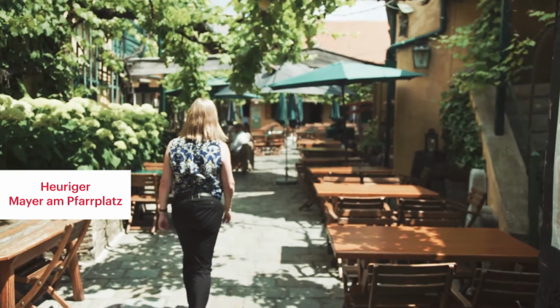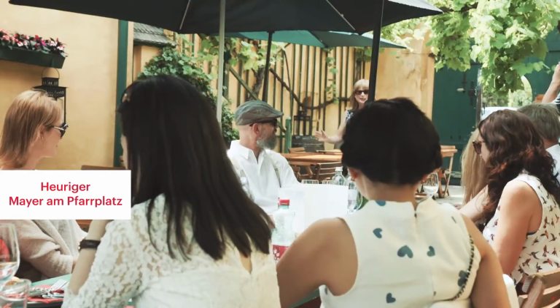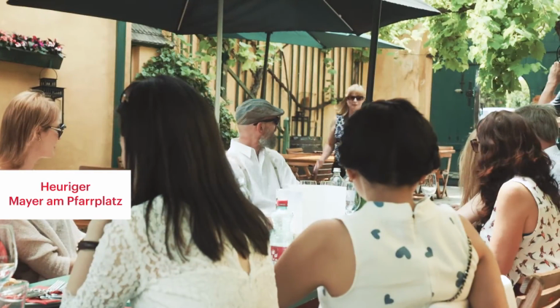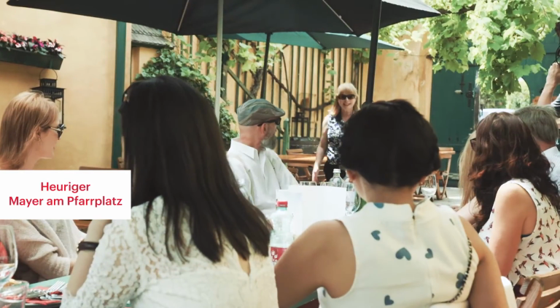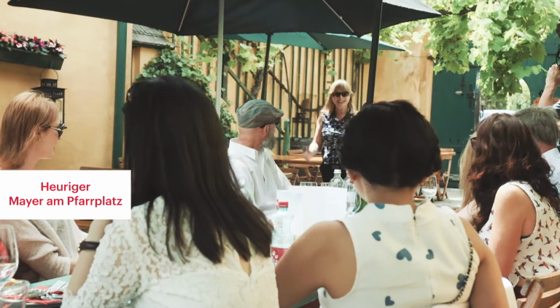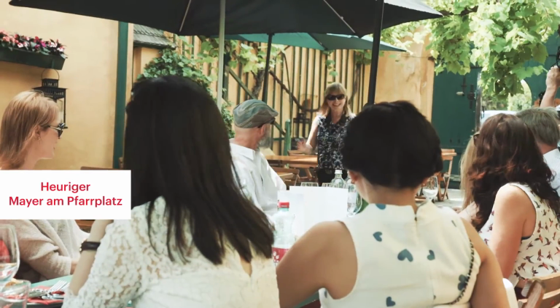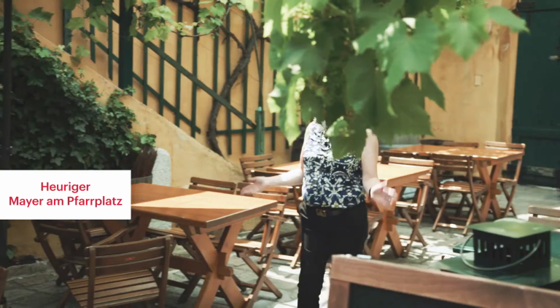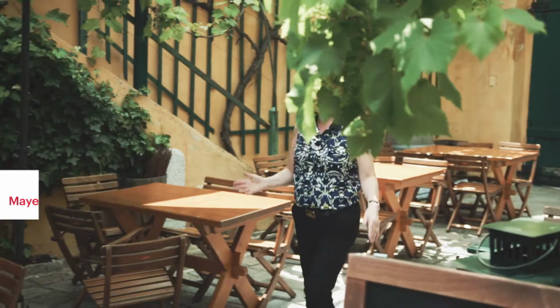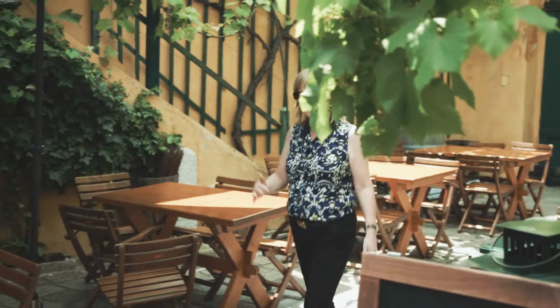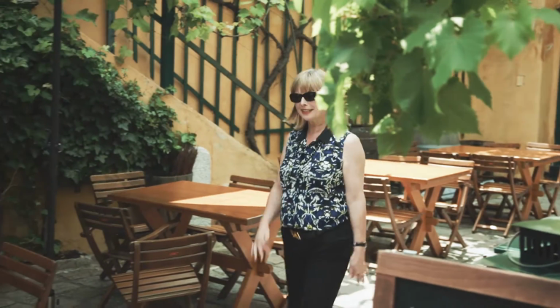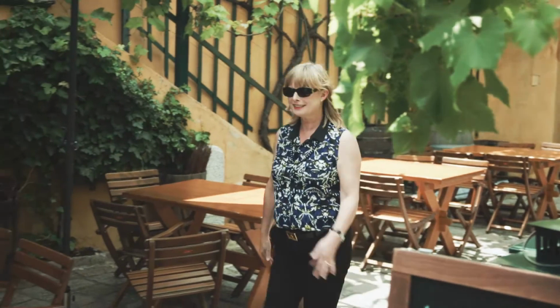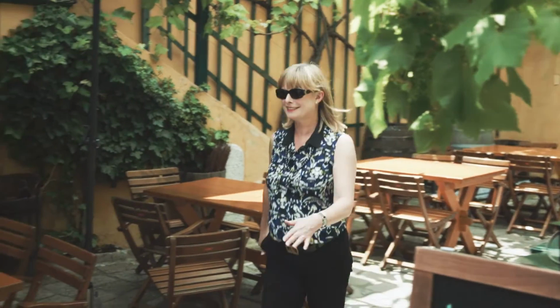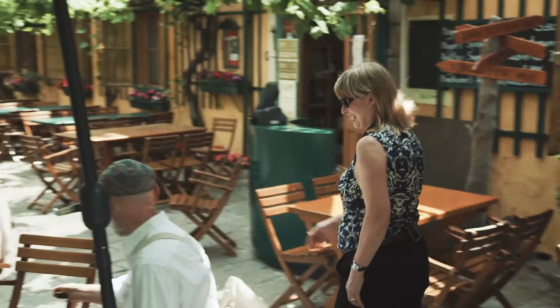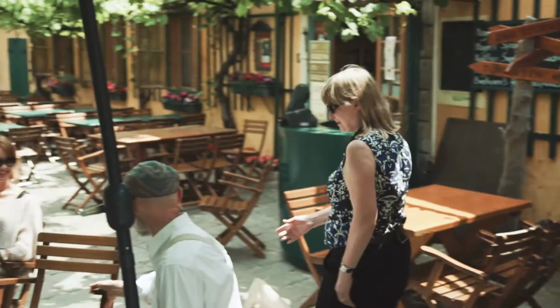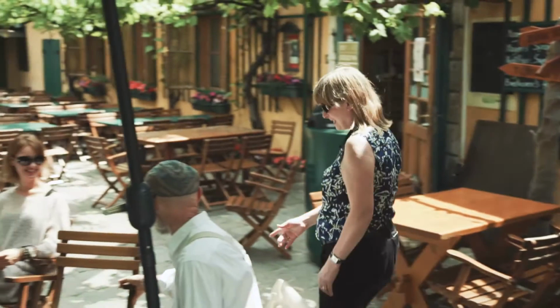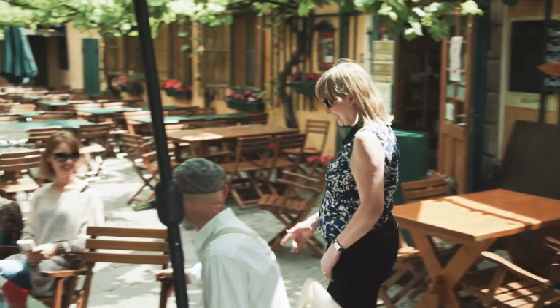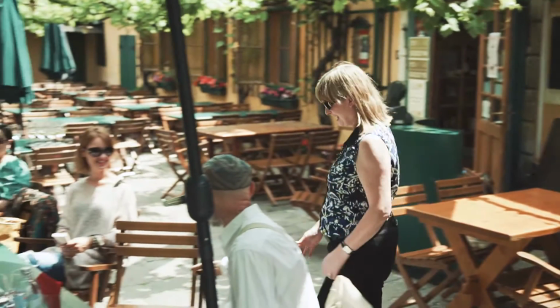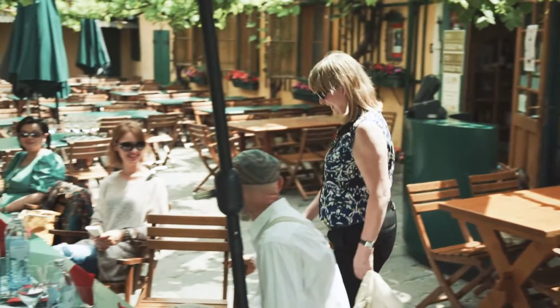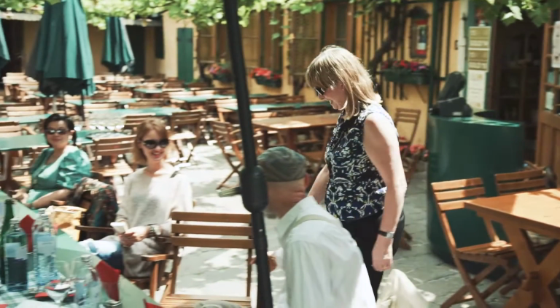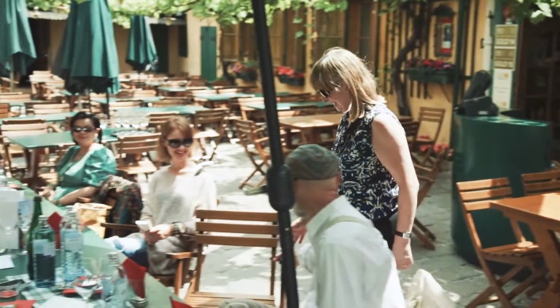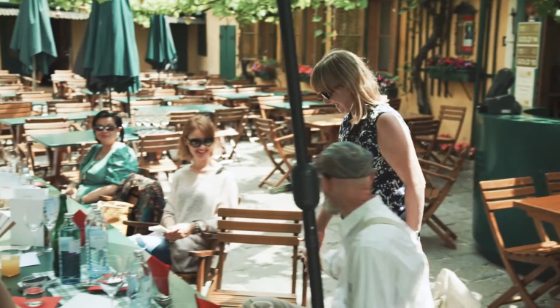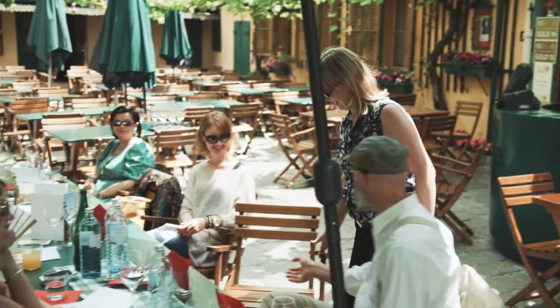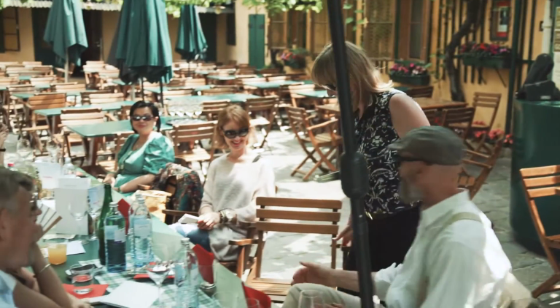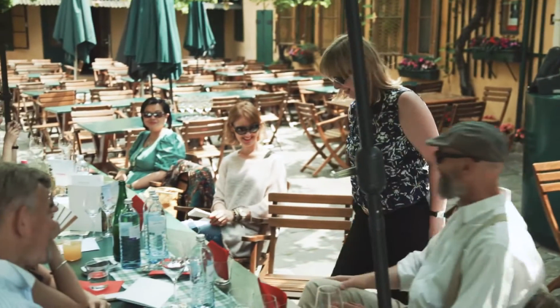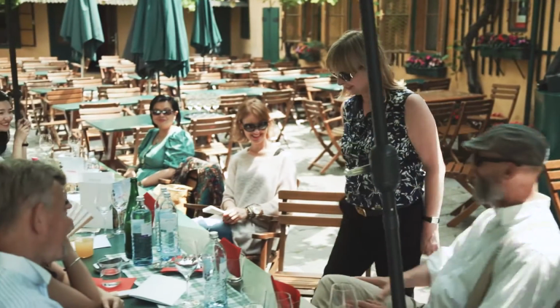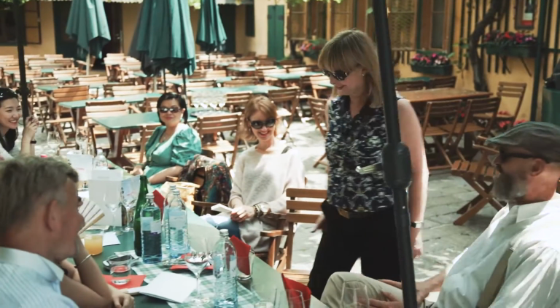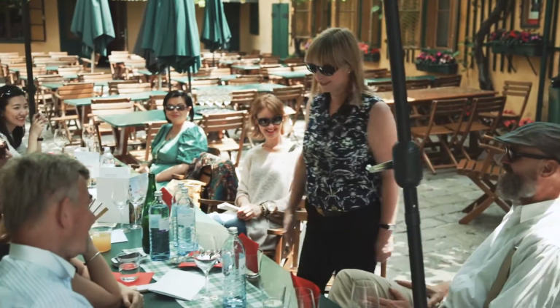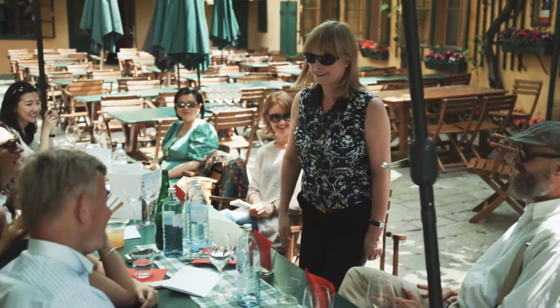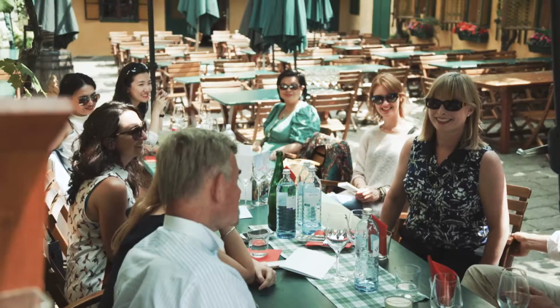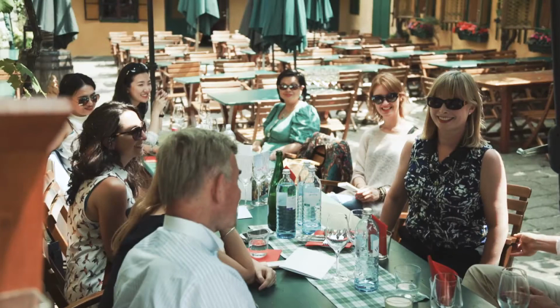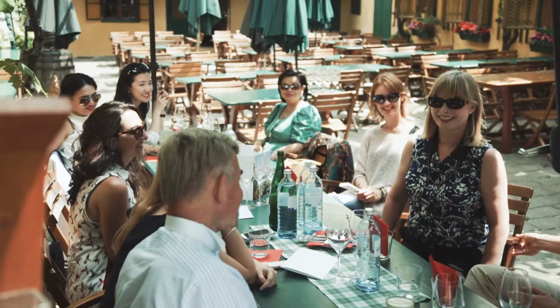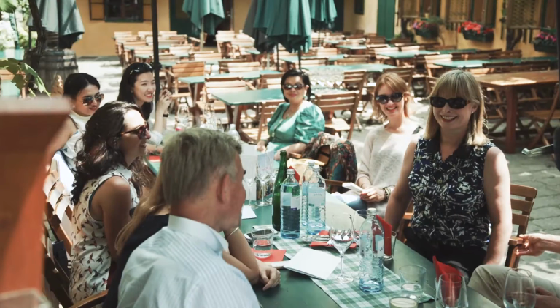Hi everyone, I'm here. Is this my seat? Thank you.